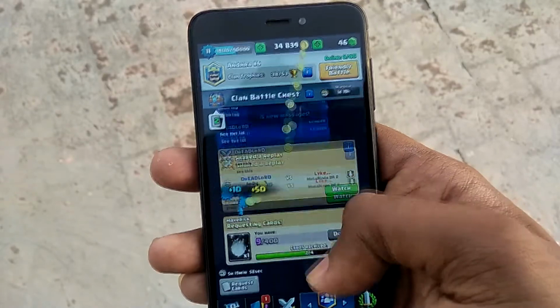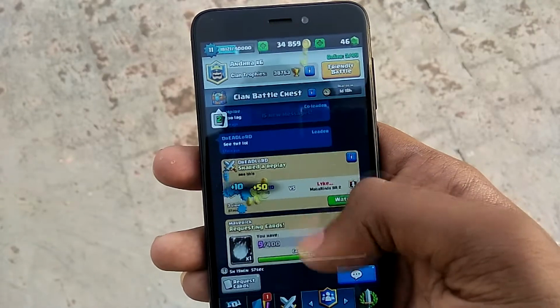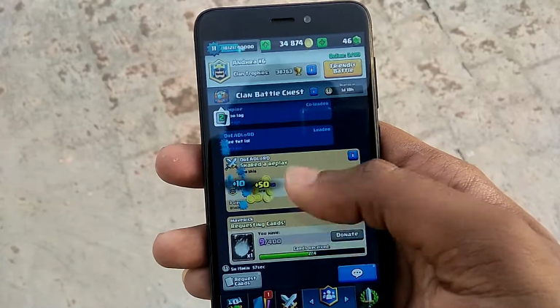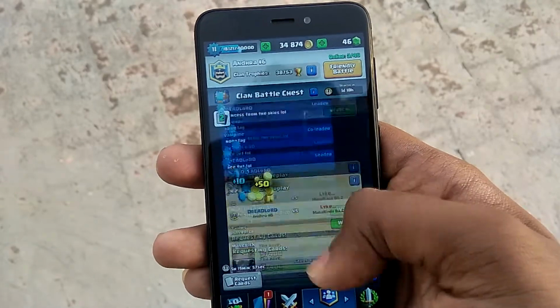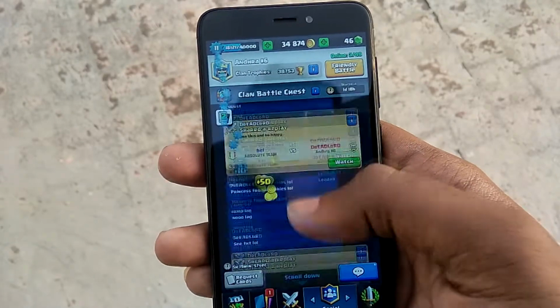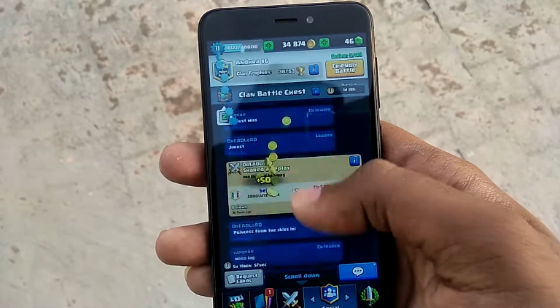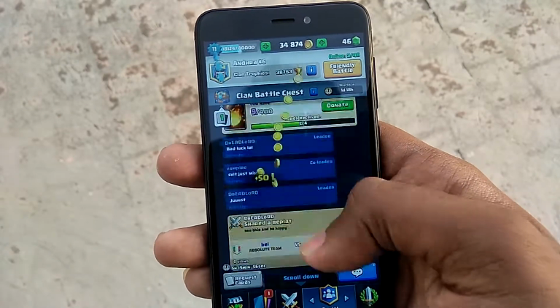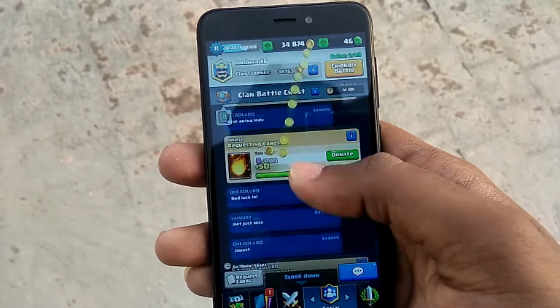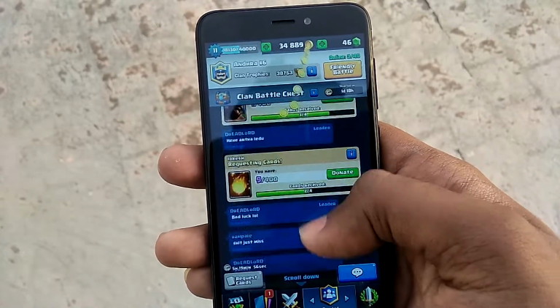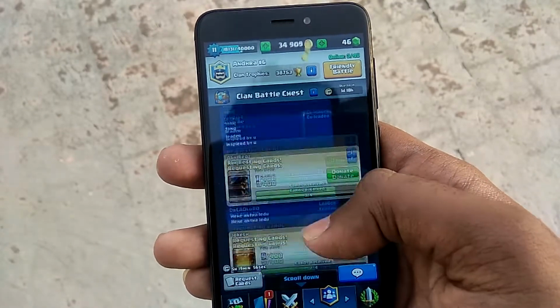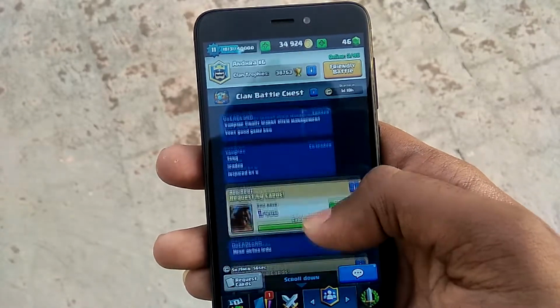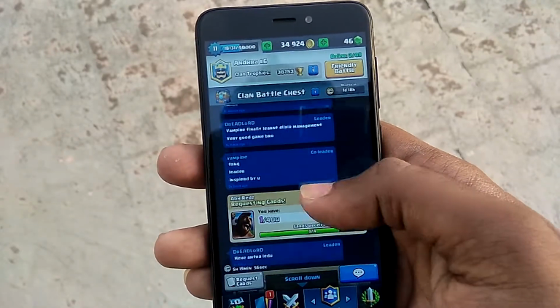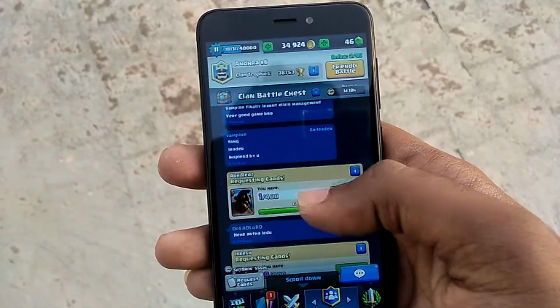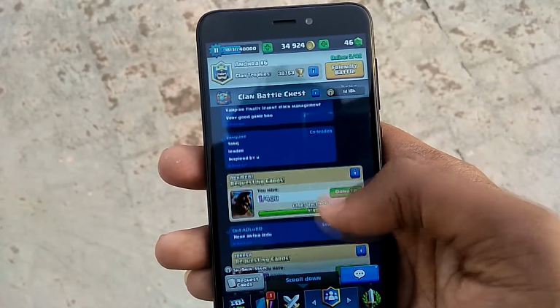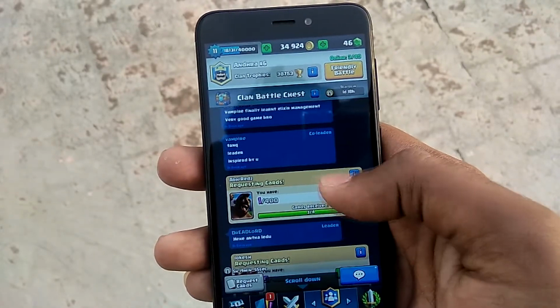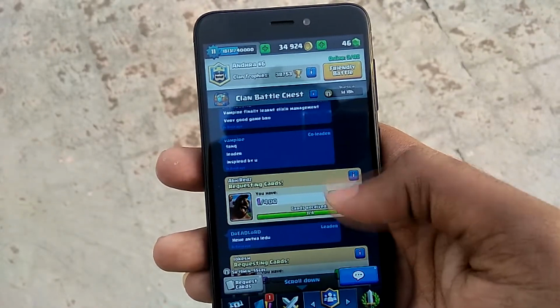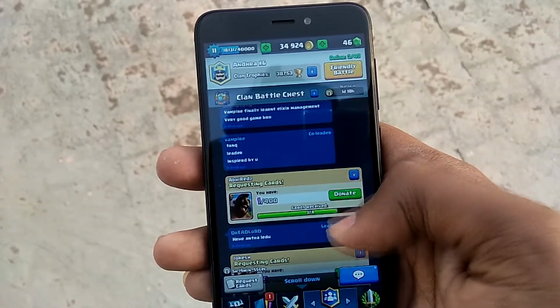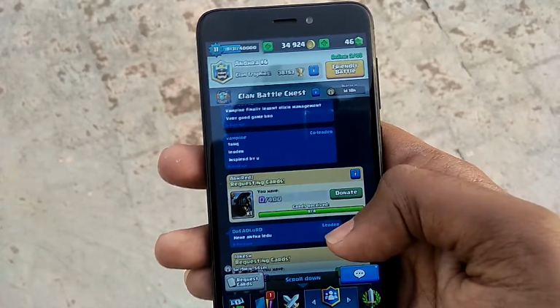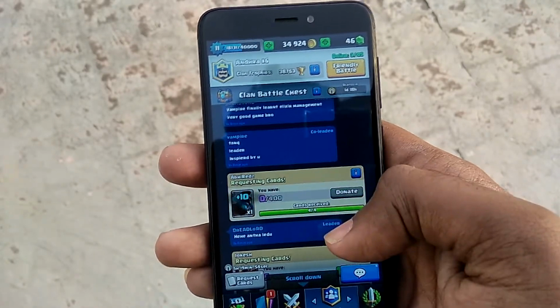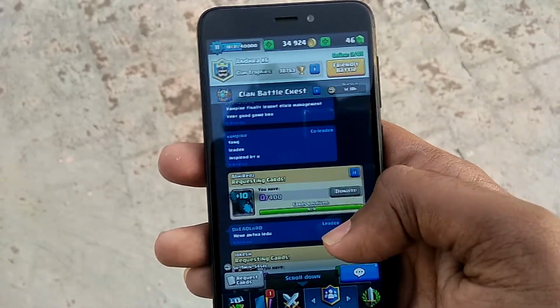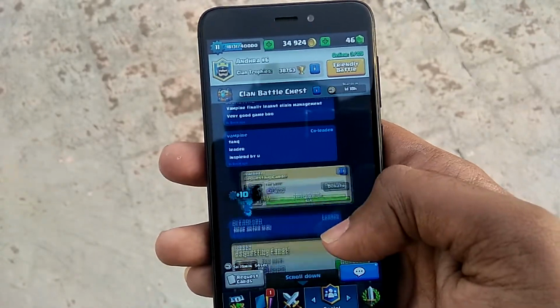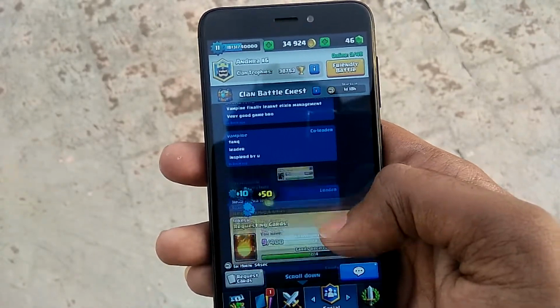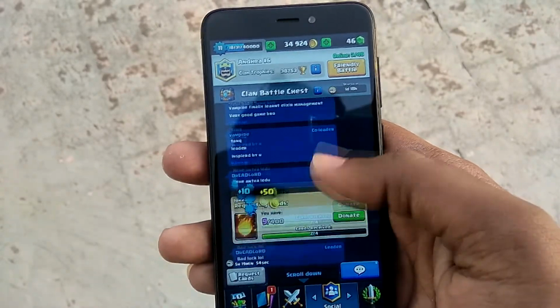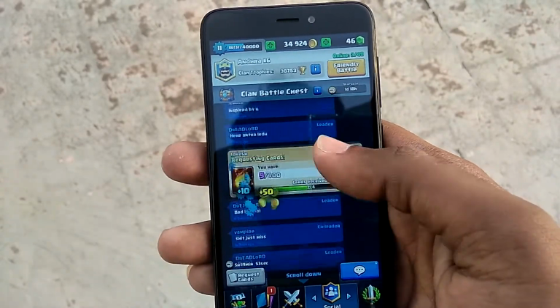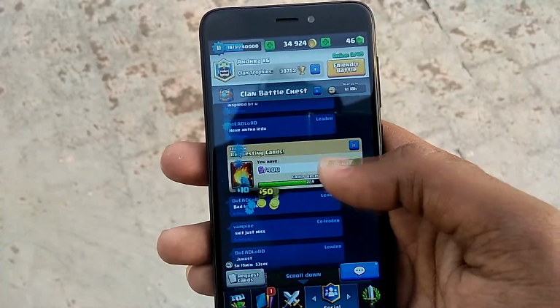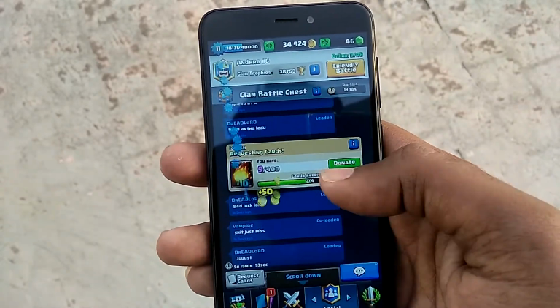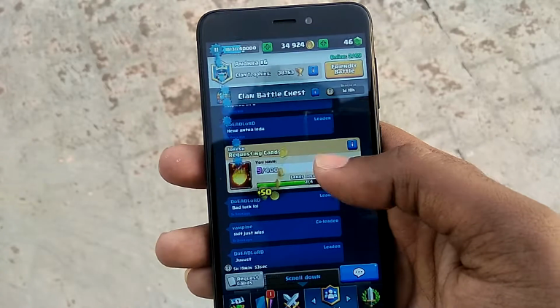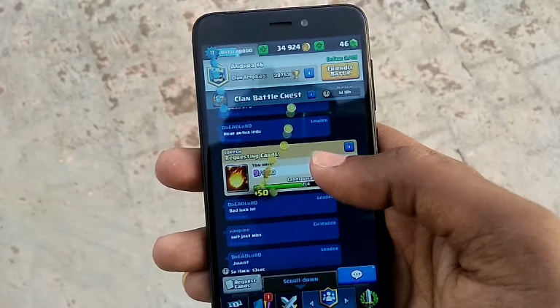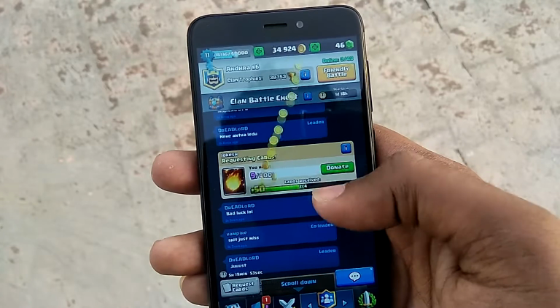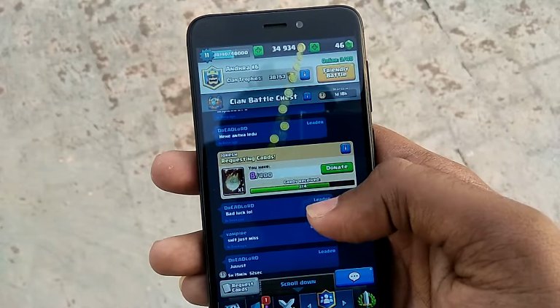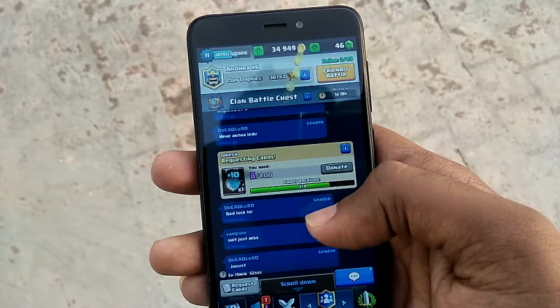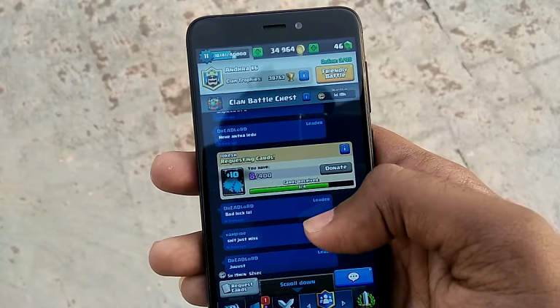So if you are a person who games a lot, it is better to spend a little bit more and get the Redmi Note 4.